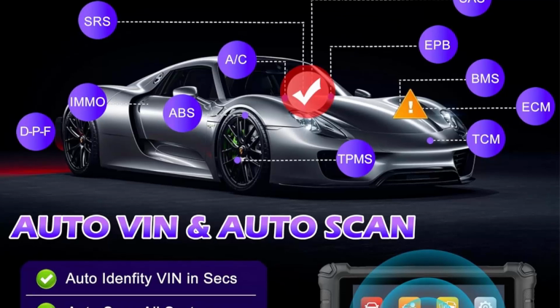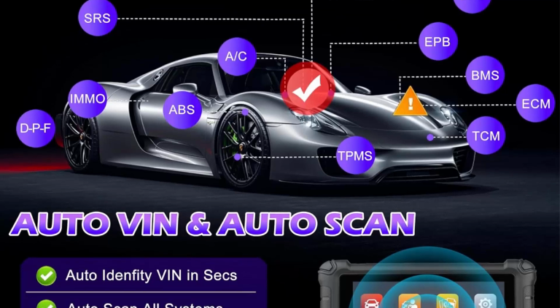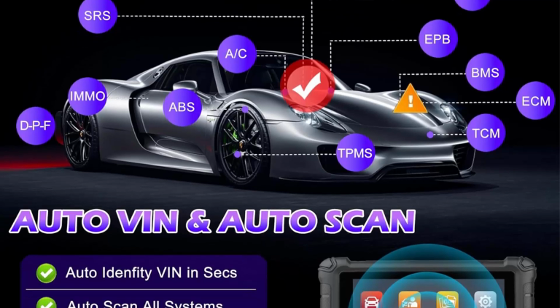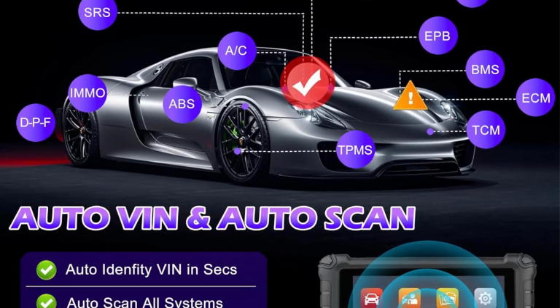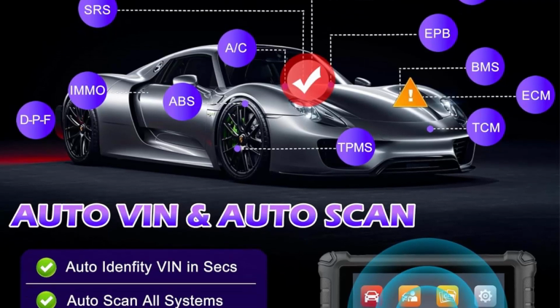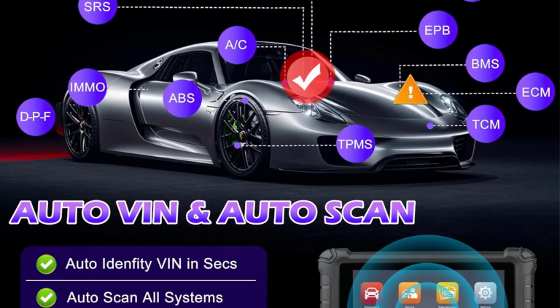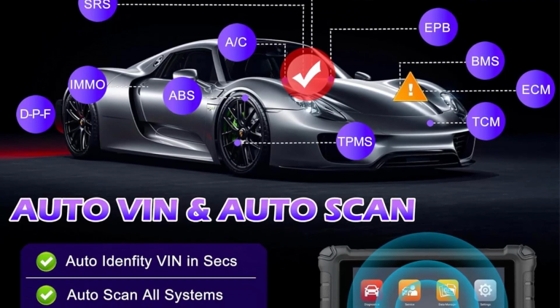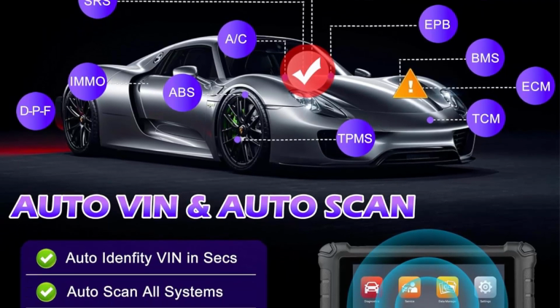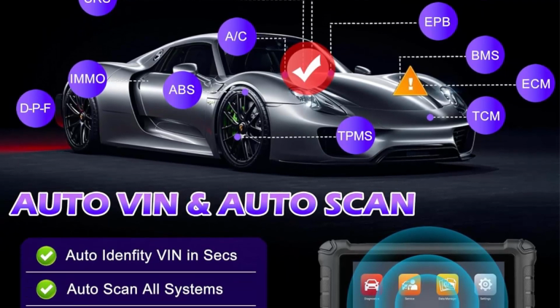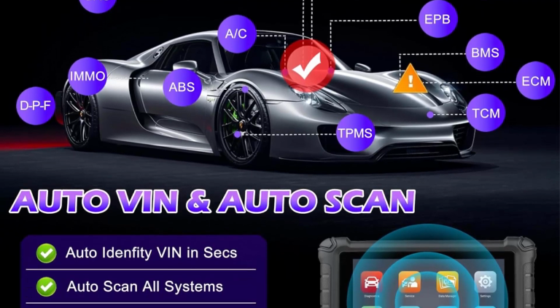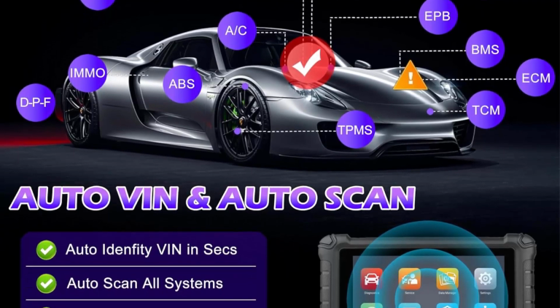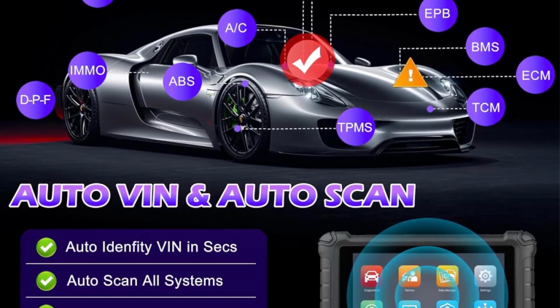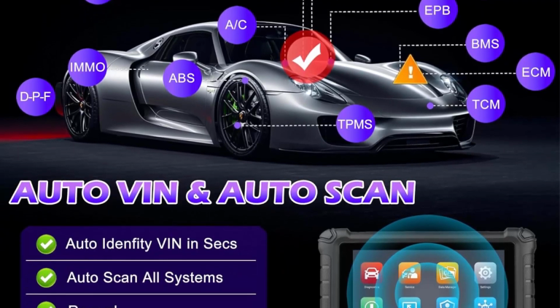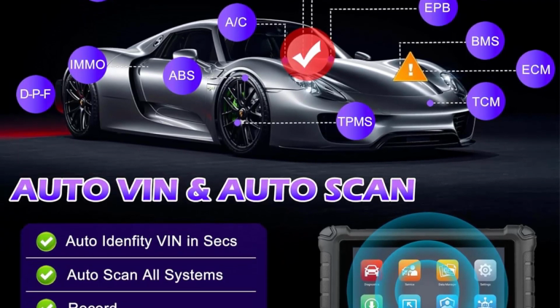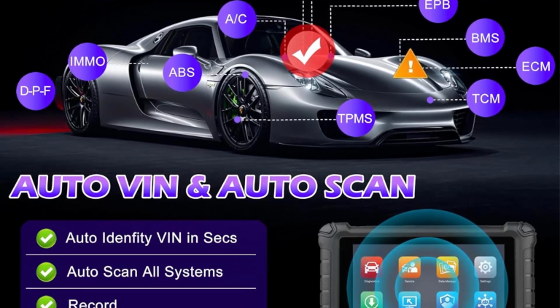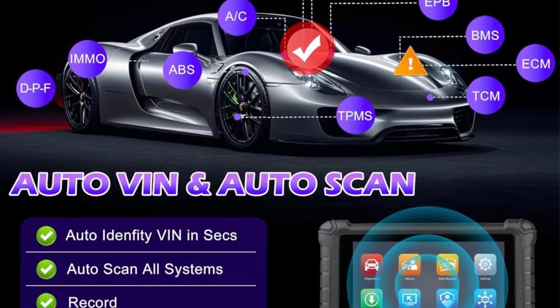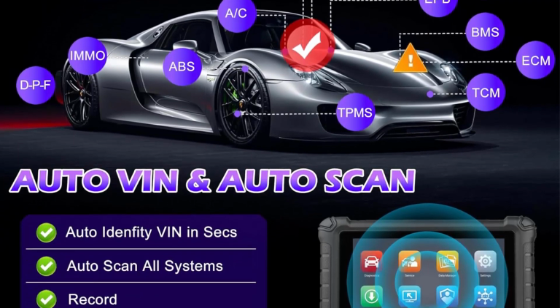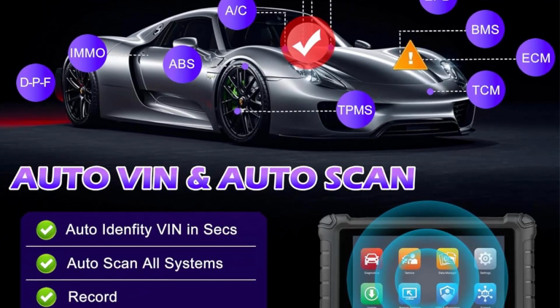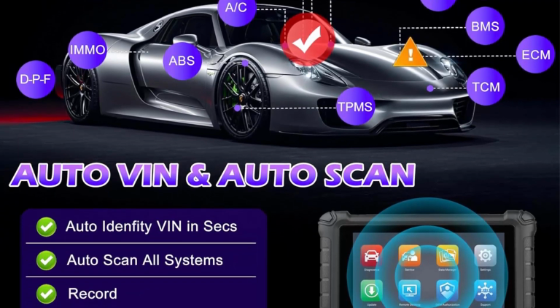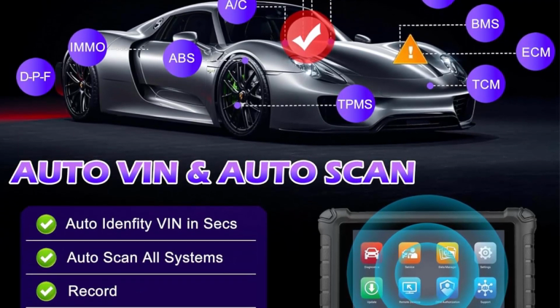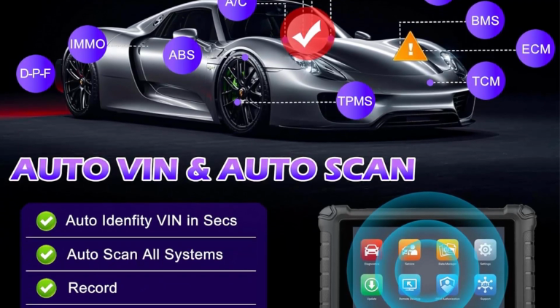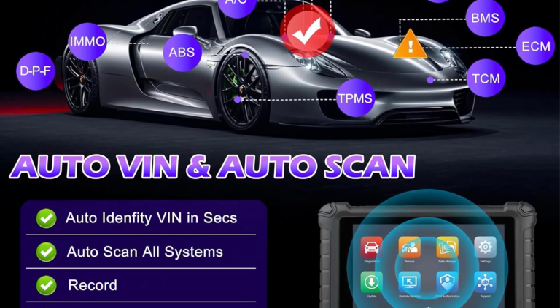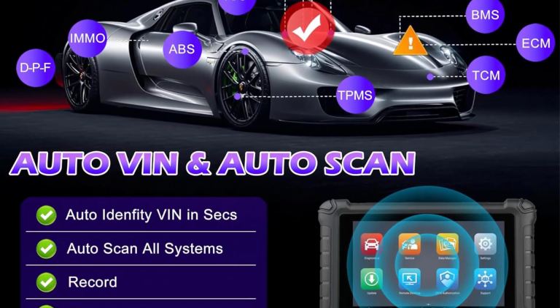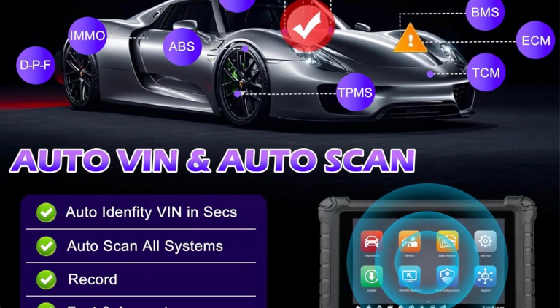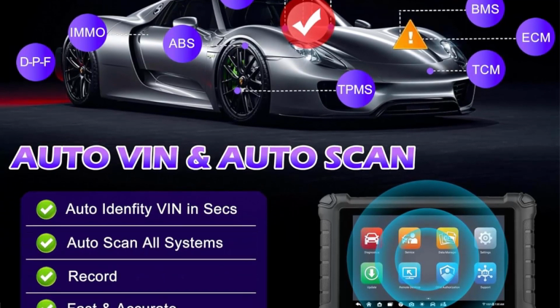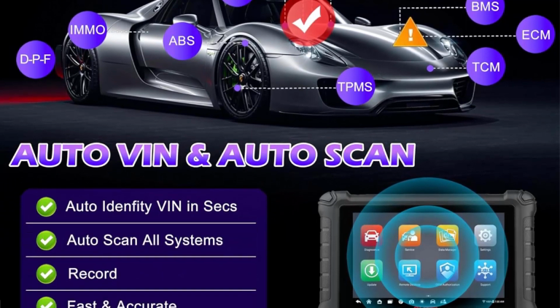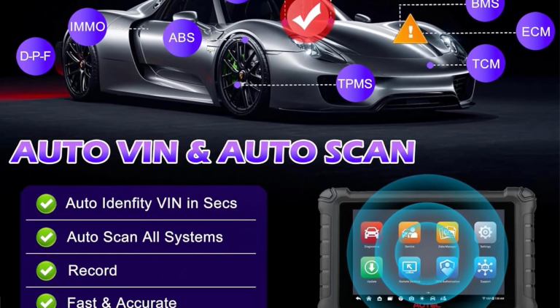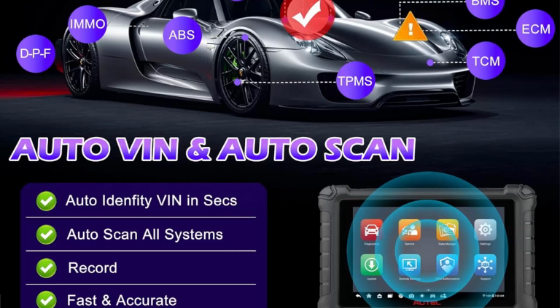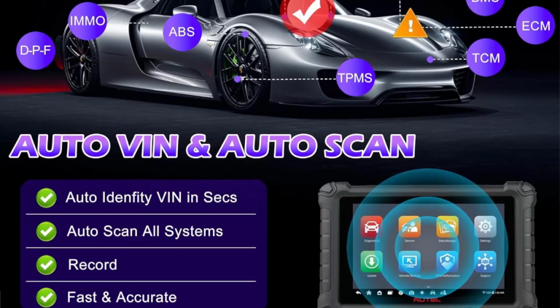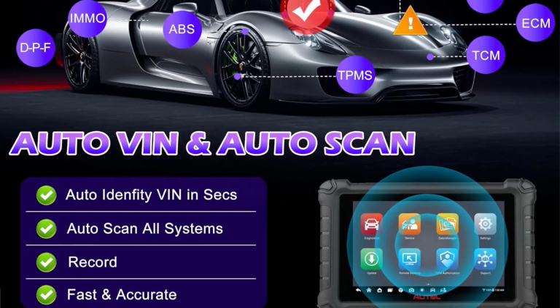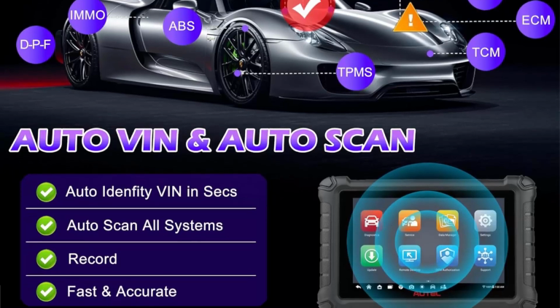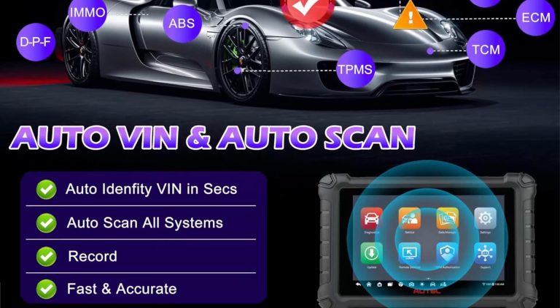OE level all-systems diagnostics: the Autel MaxiCheck MX900 is an advanced automotive scan tool which can access all available systems such as engine, brake, TPMS, SRS, and more to read and clear fault codes.